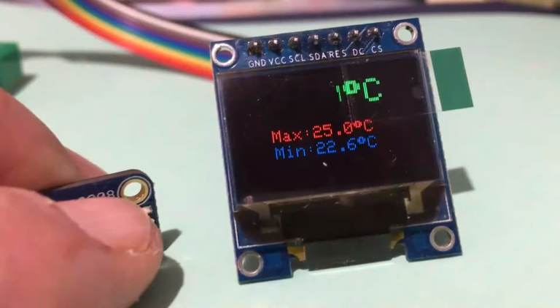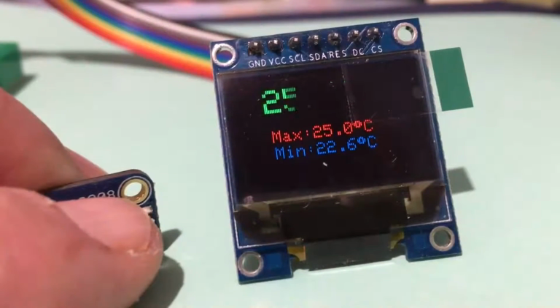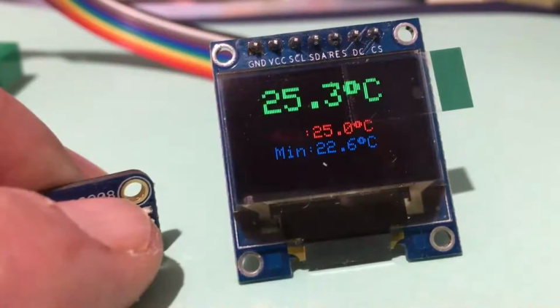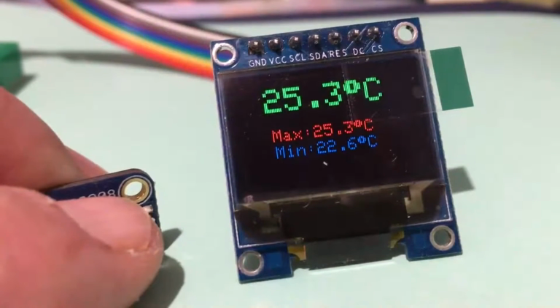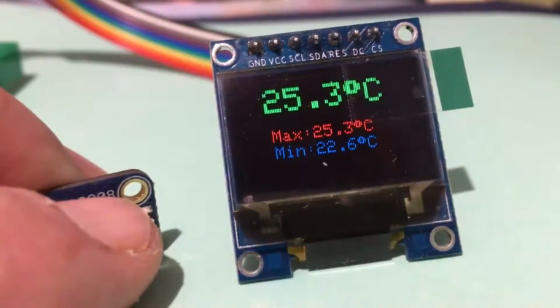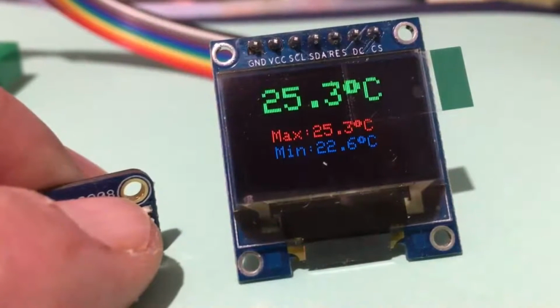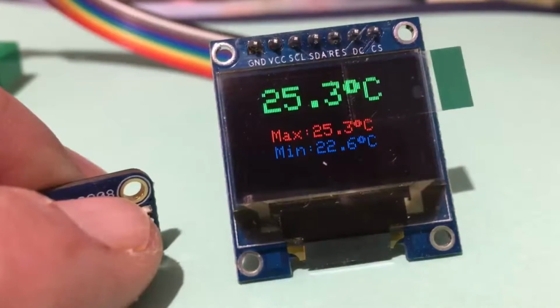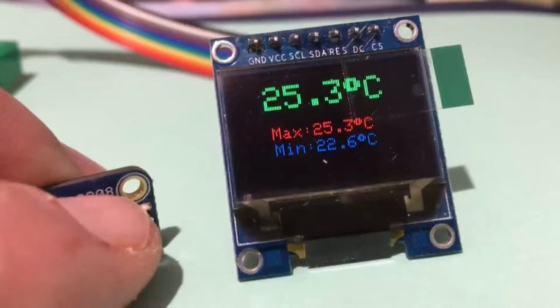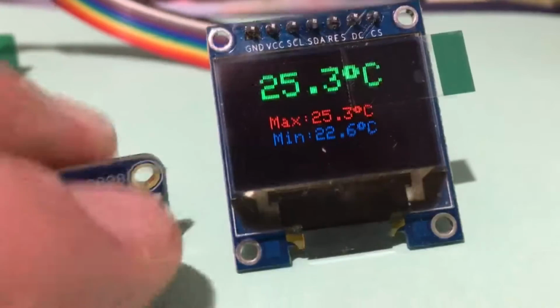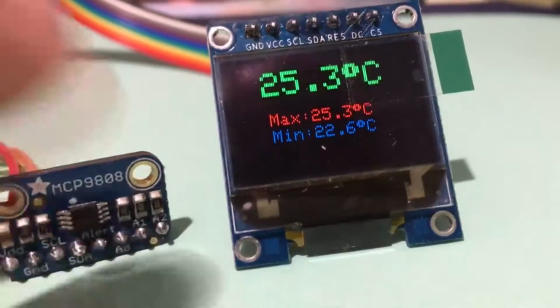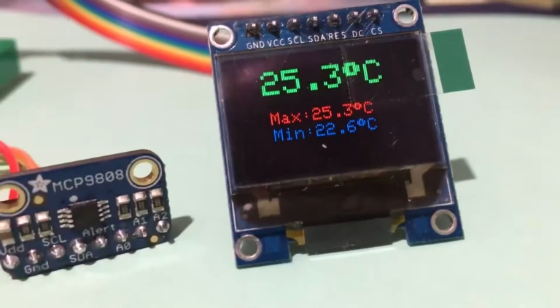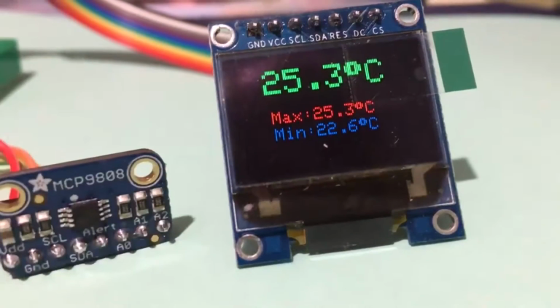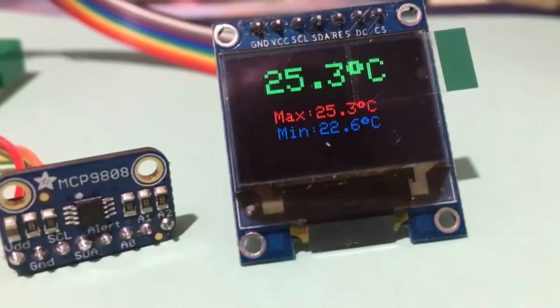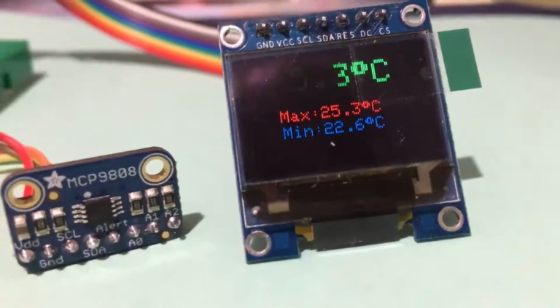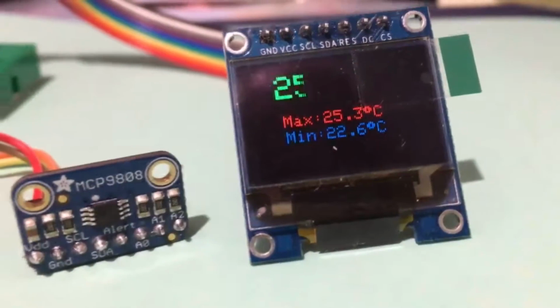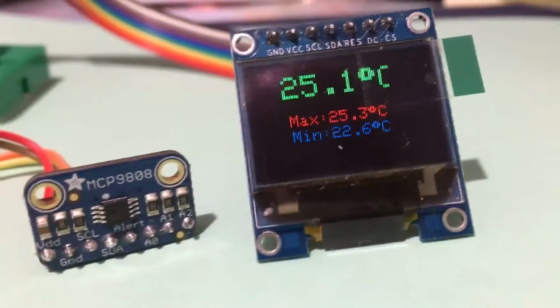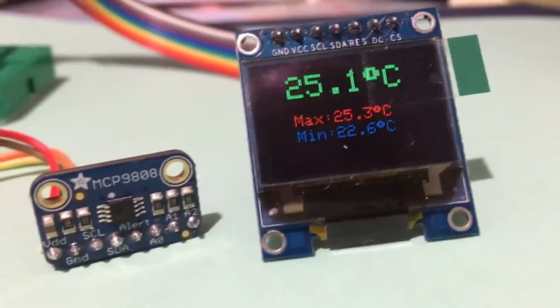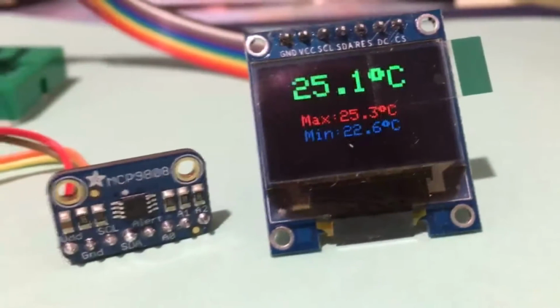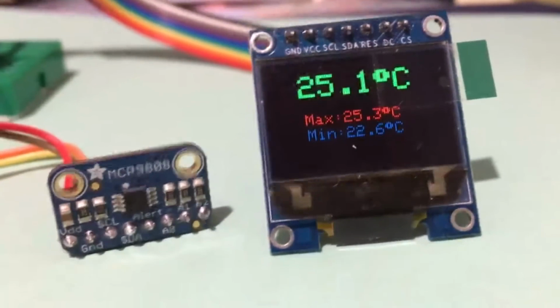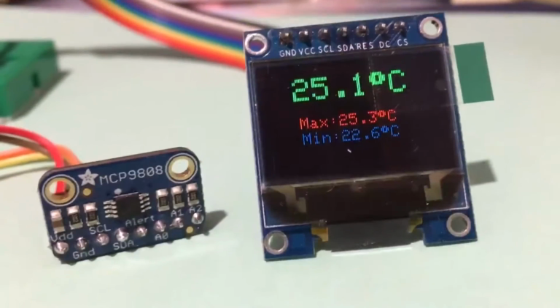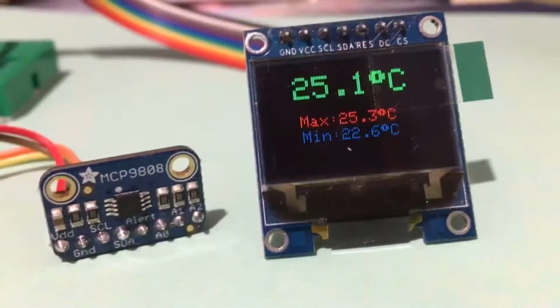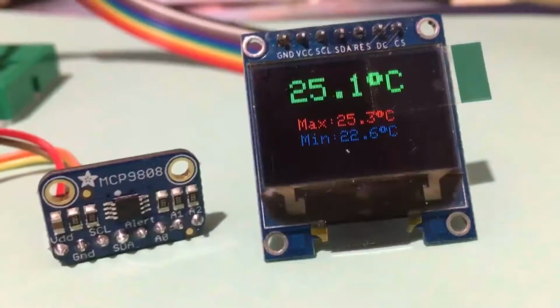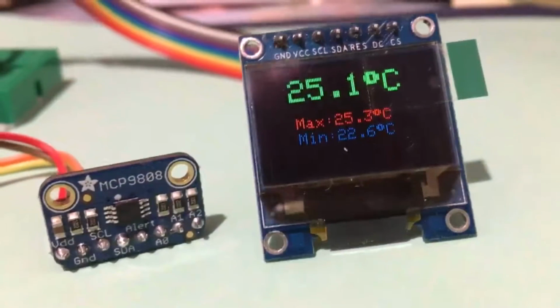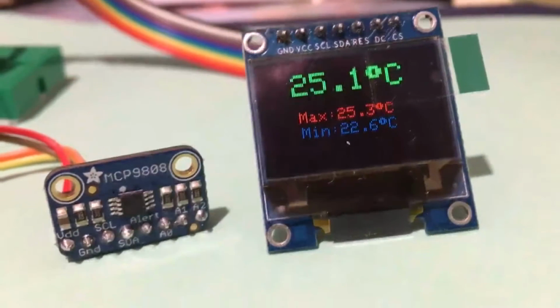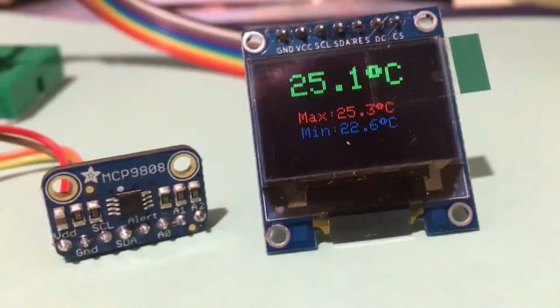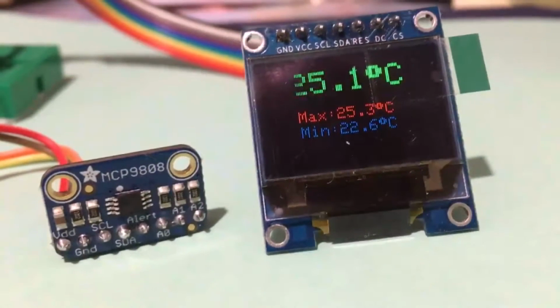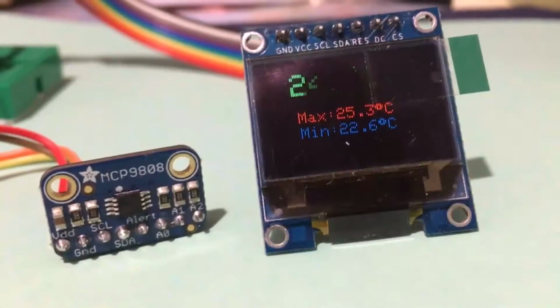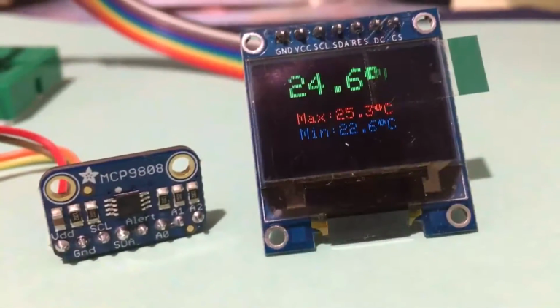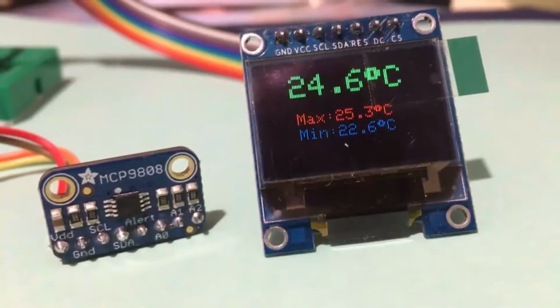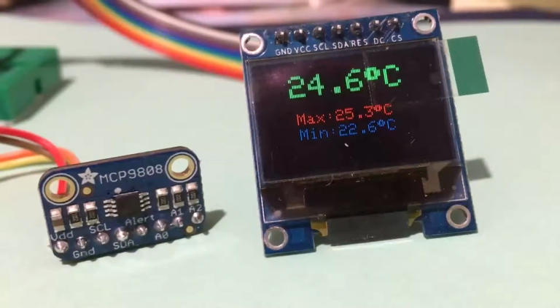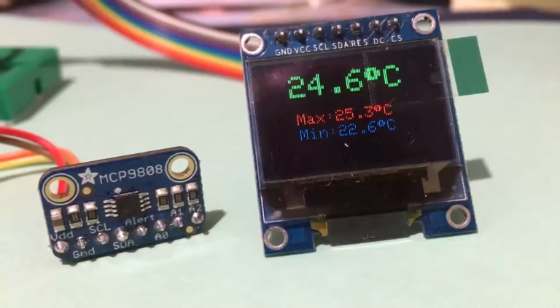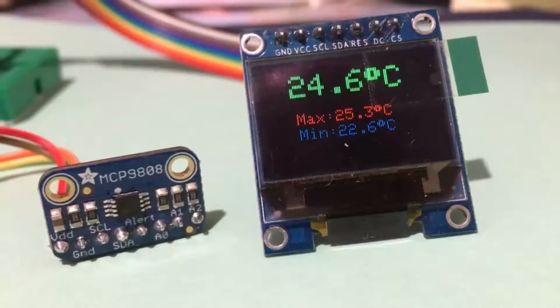So there you have it: an ESP8266 connected via an SPI bus to a colour OLED display.